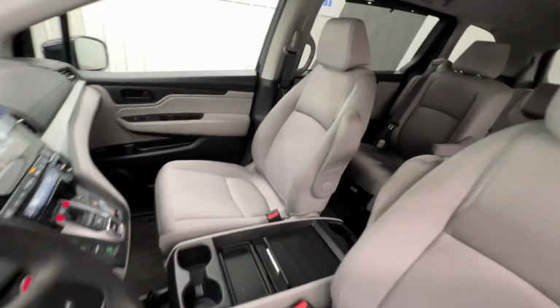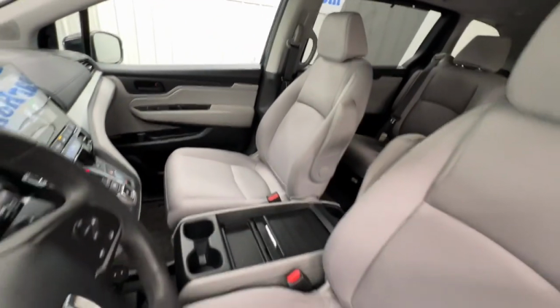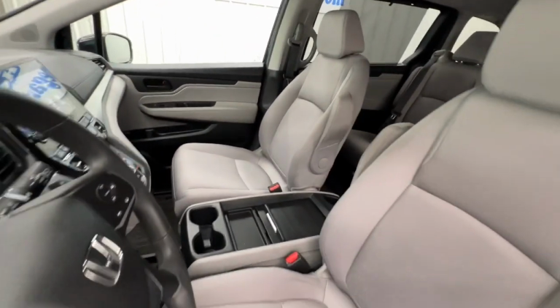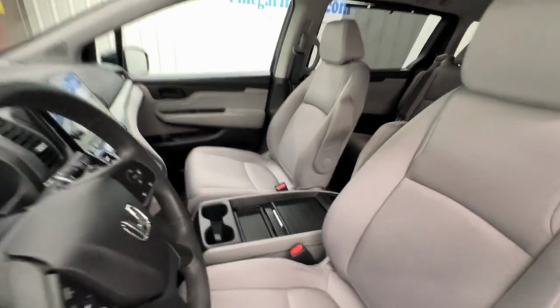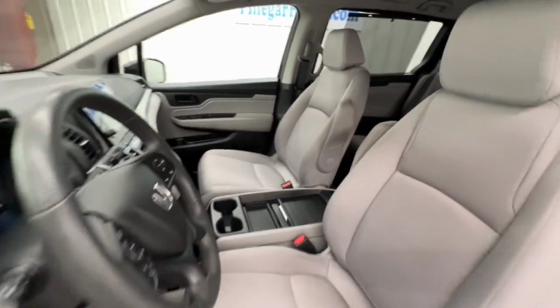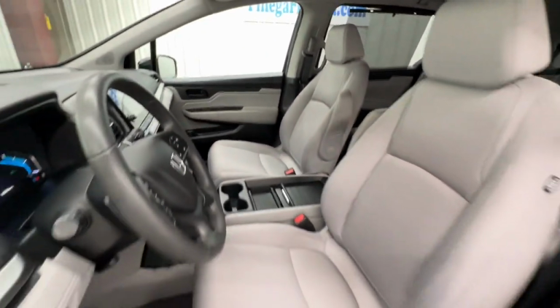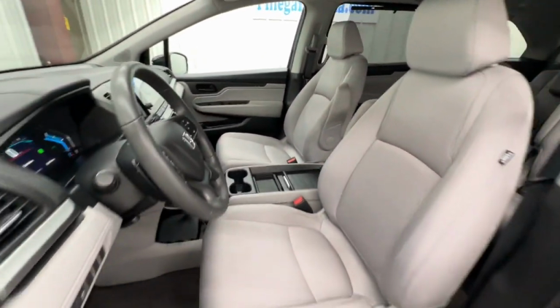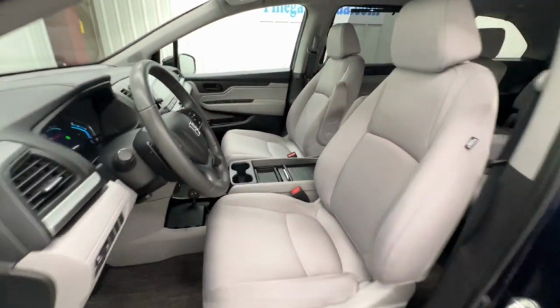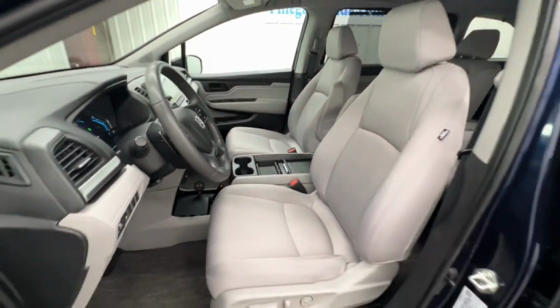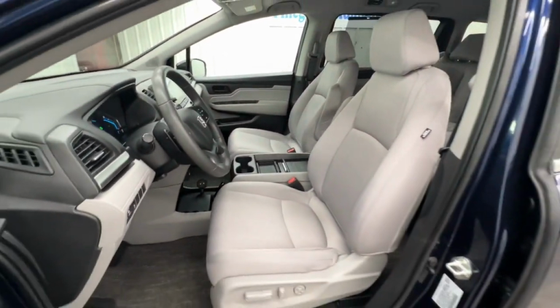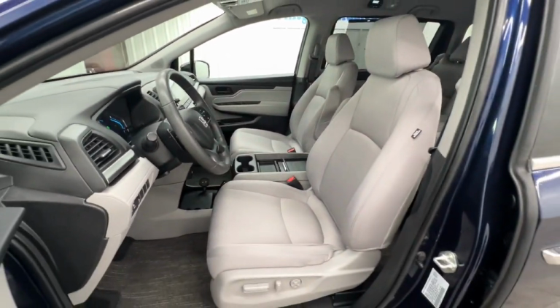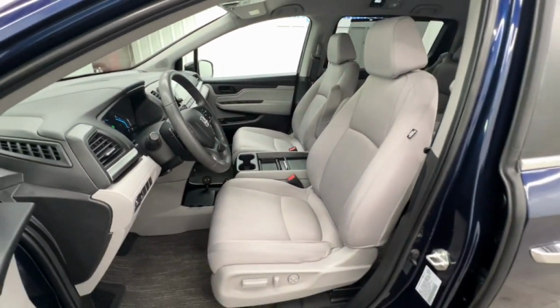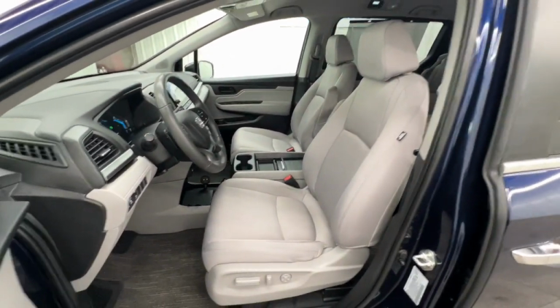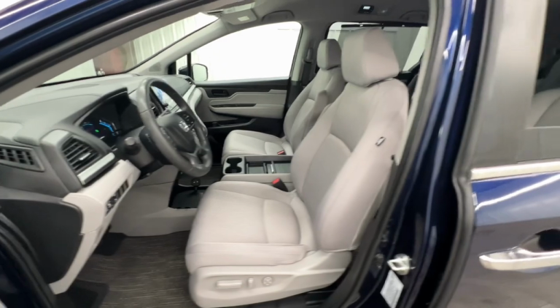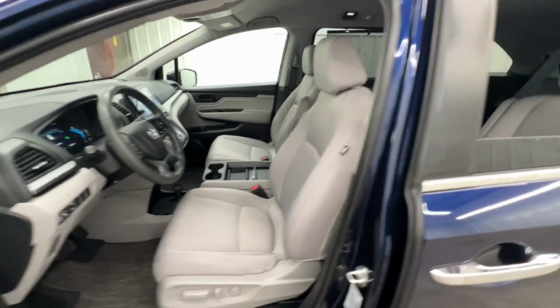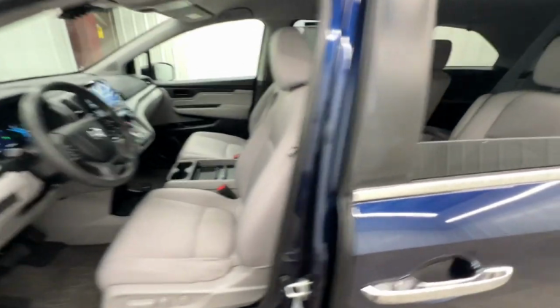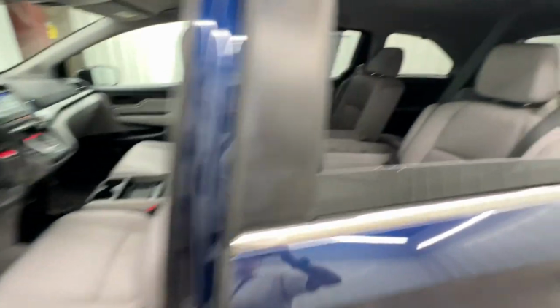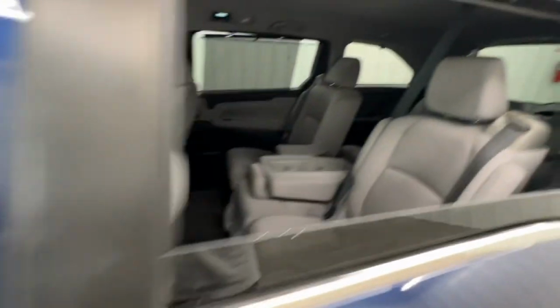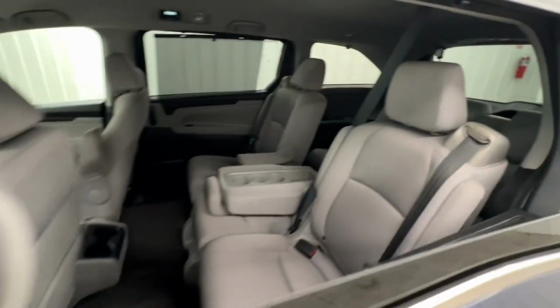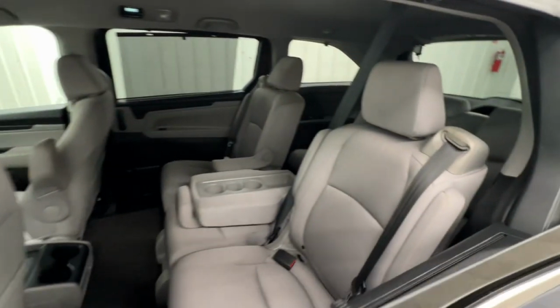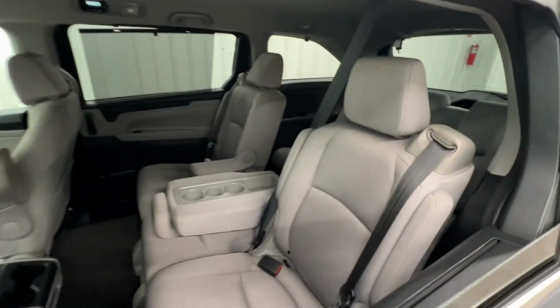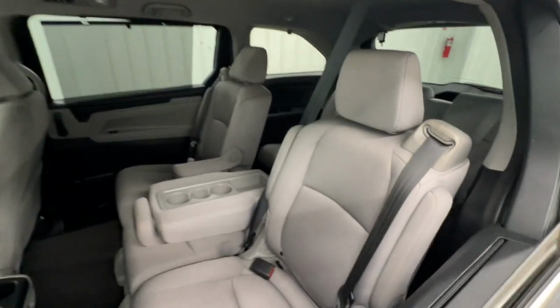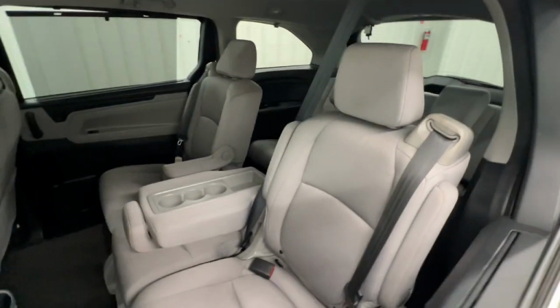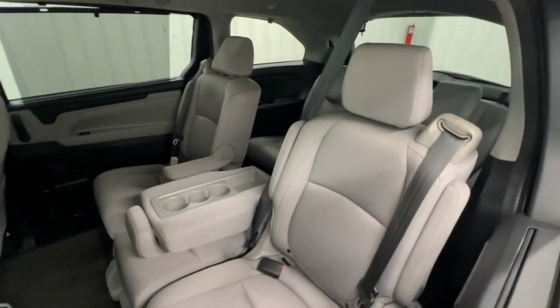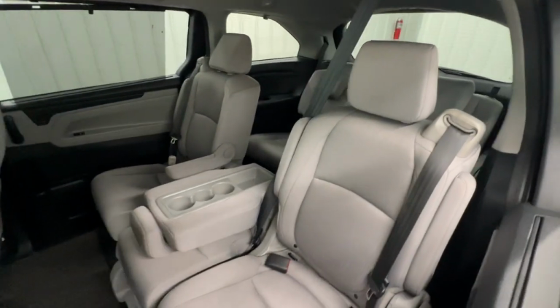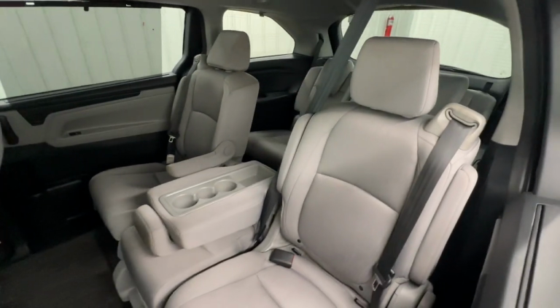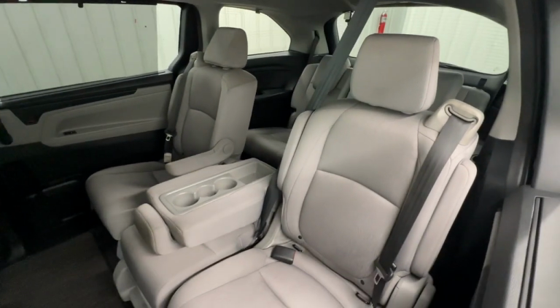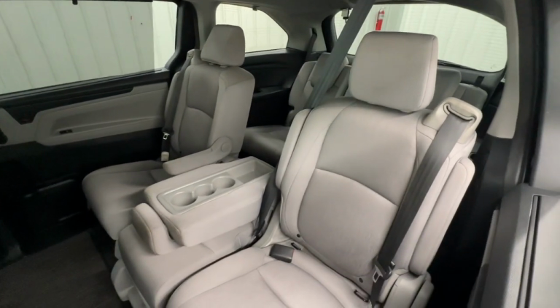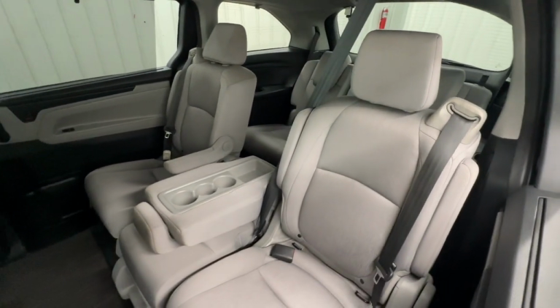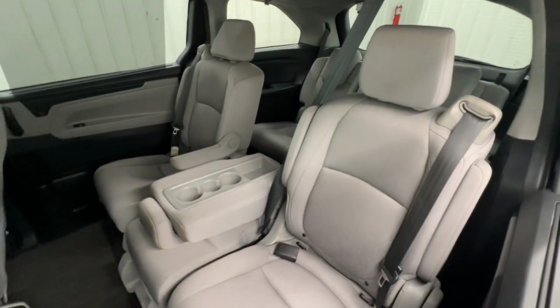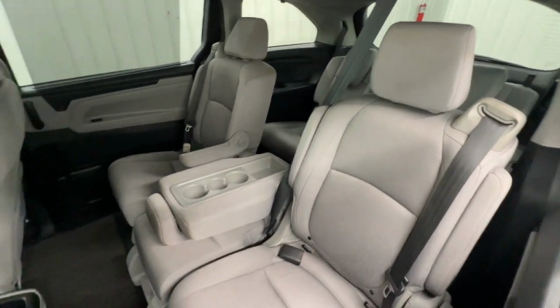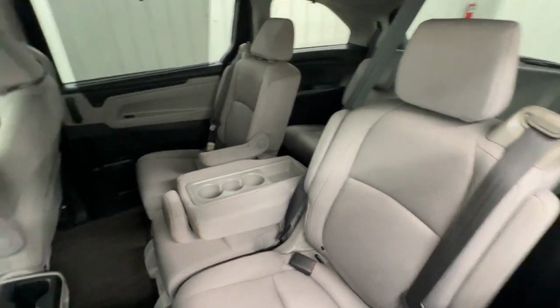Adaptive cruise control, backup camera, lane keeping assist, and fog lamps.